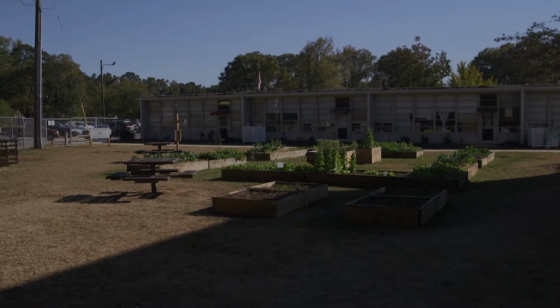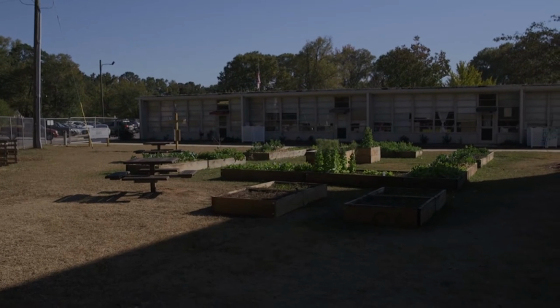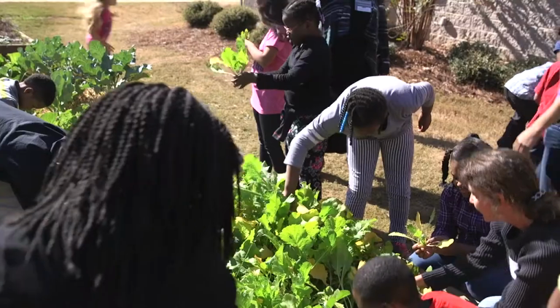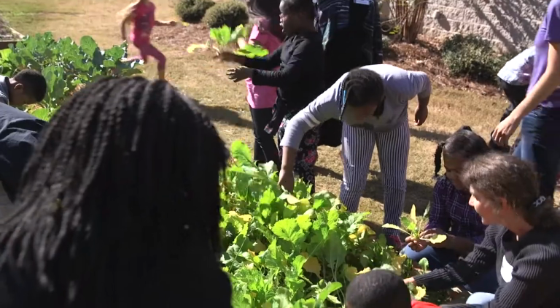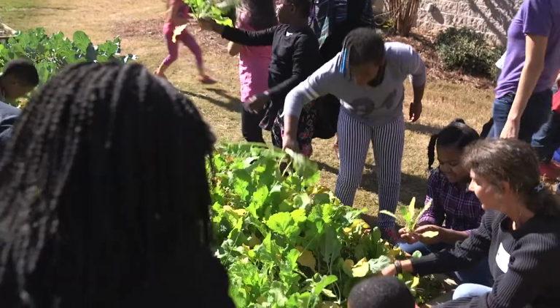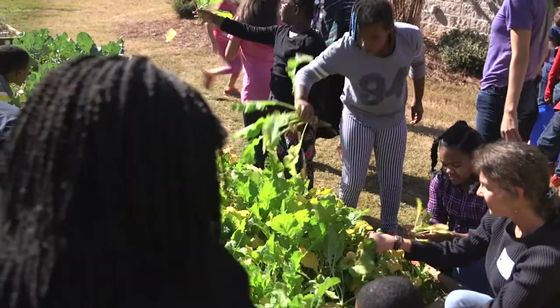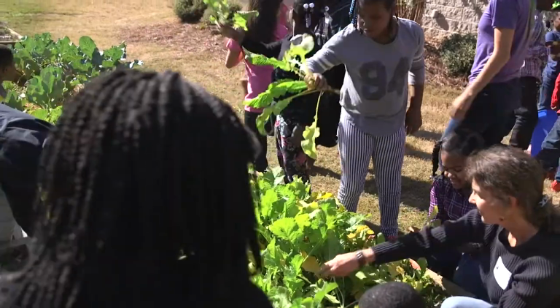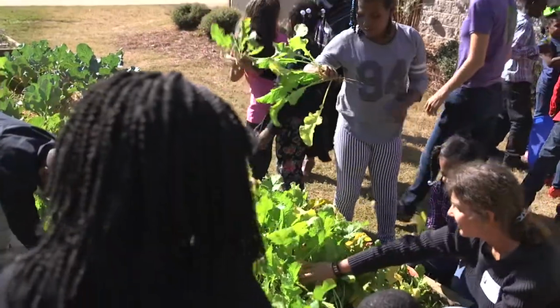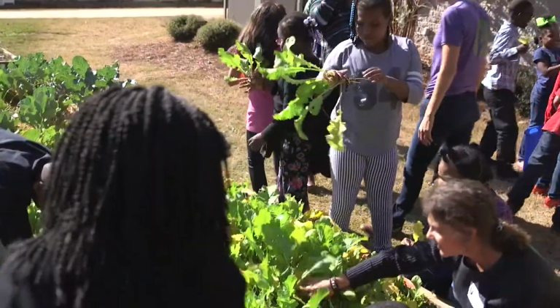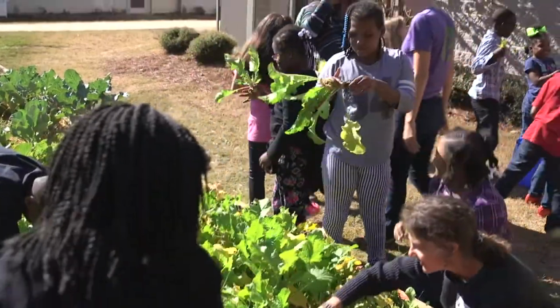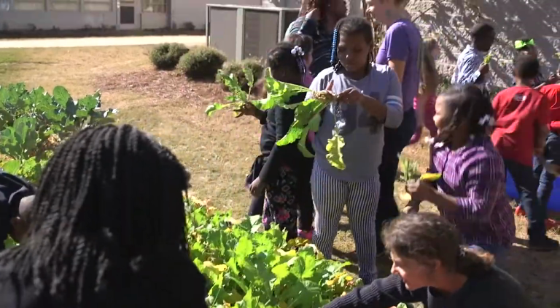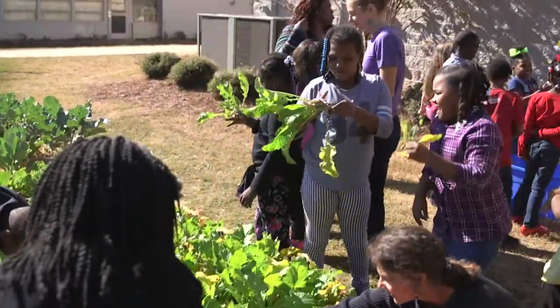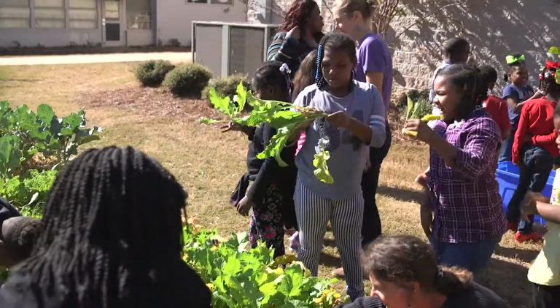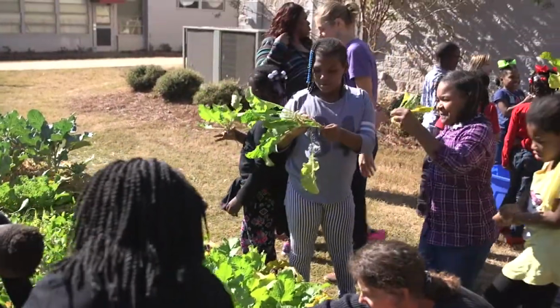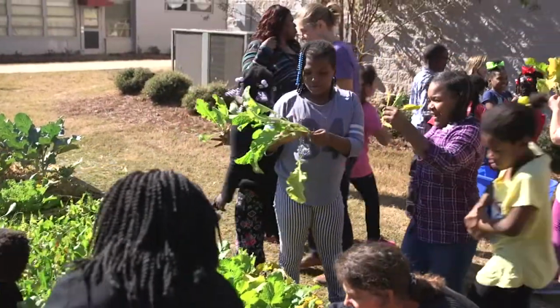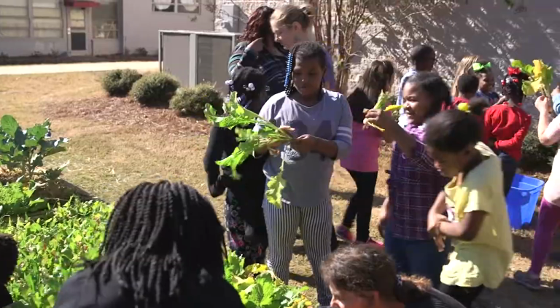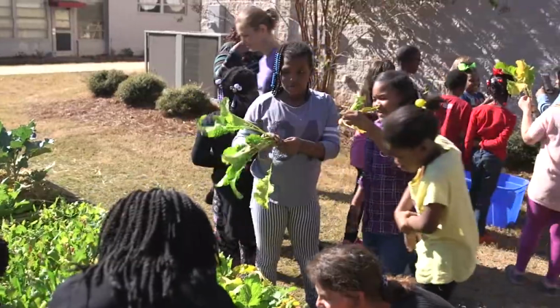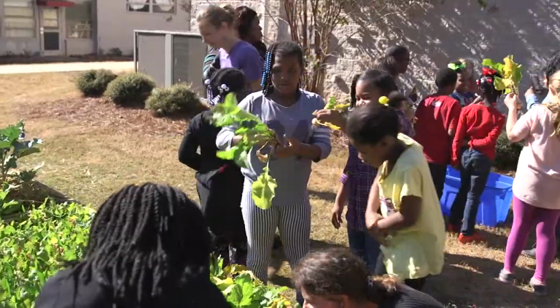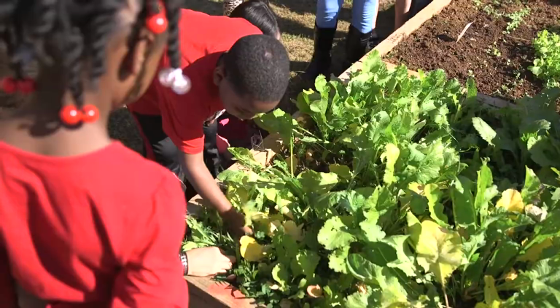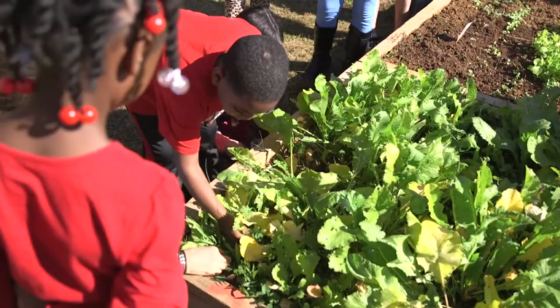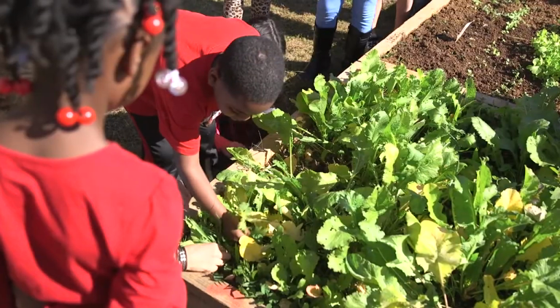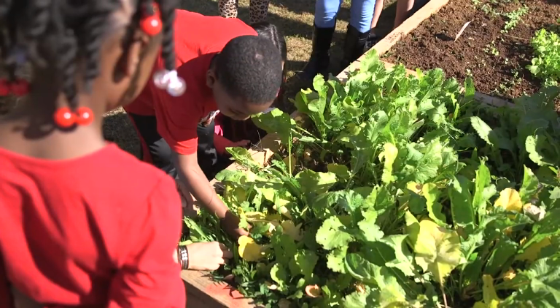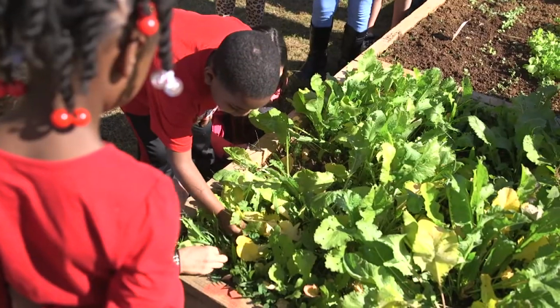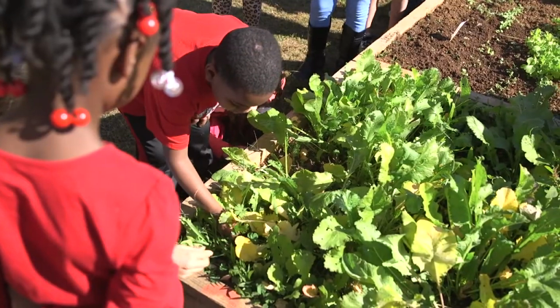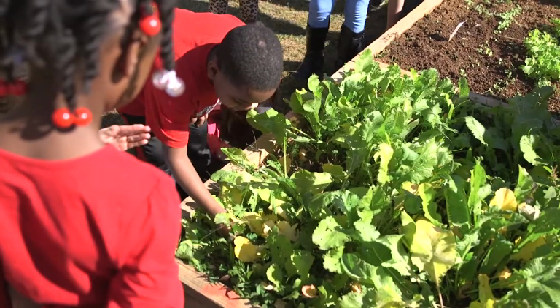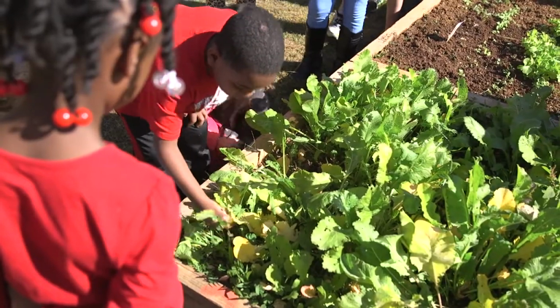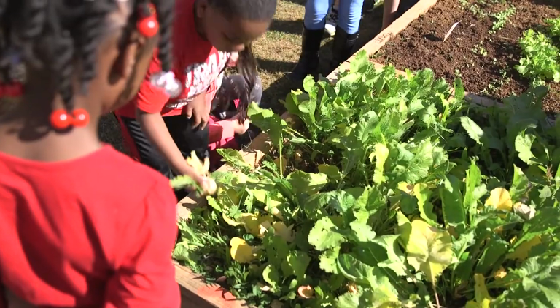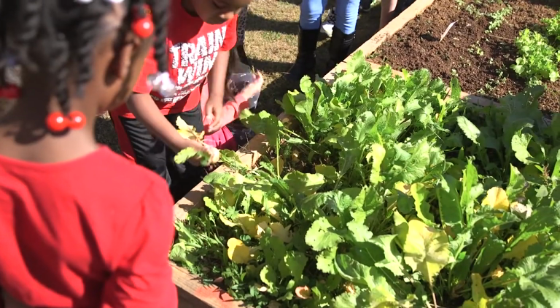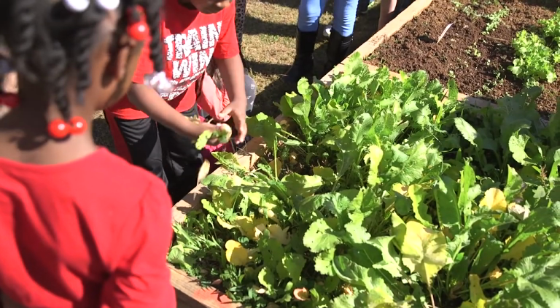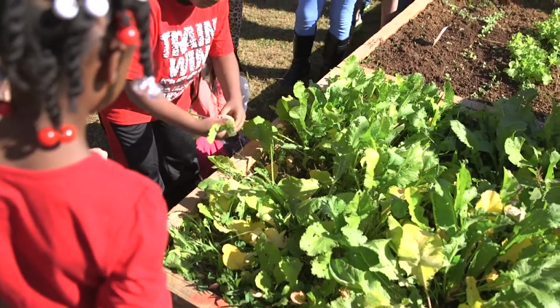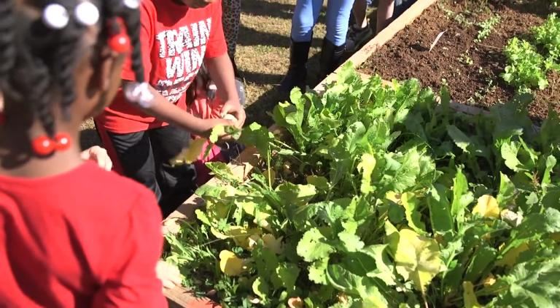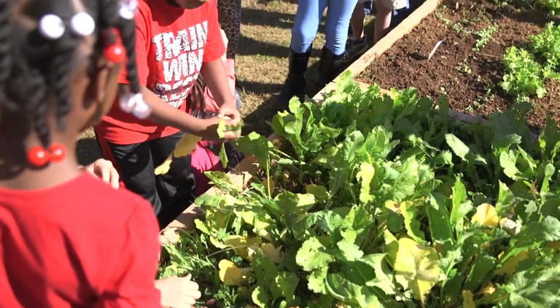After many weeks of hard work and patience, we have arrived at one of our most rewarding gardening activities: harvesting.